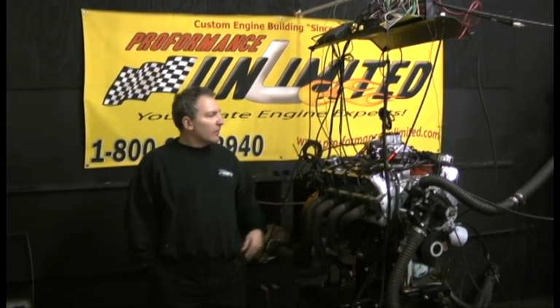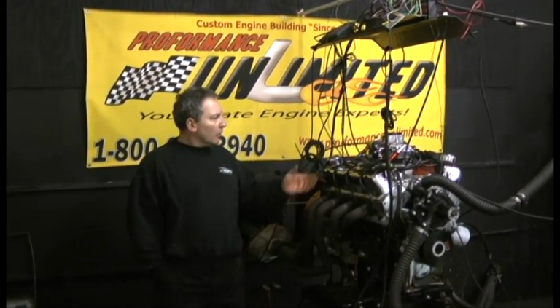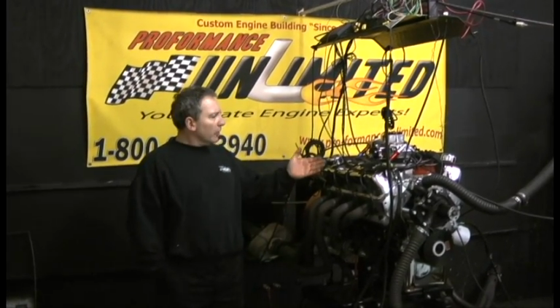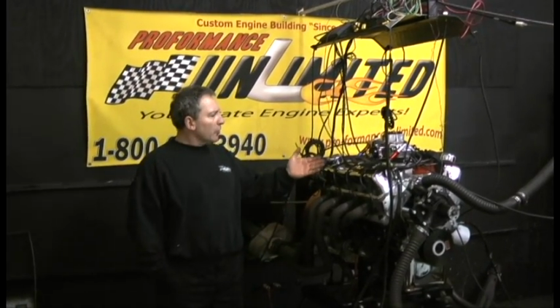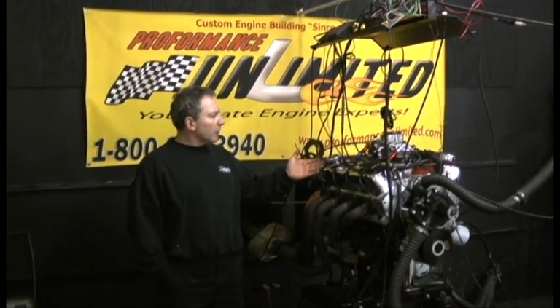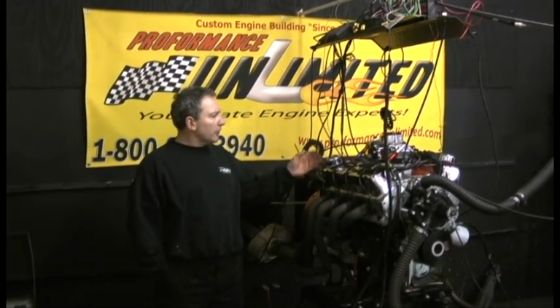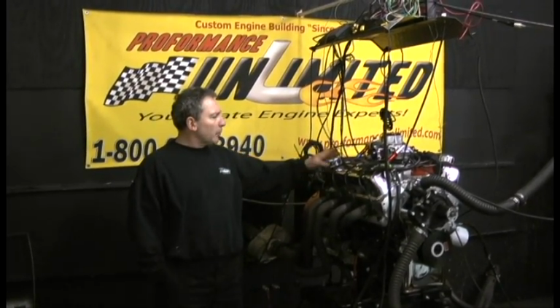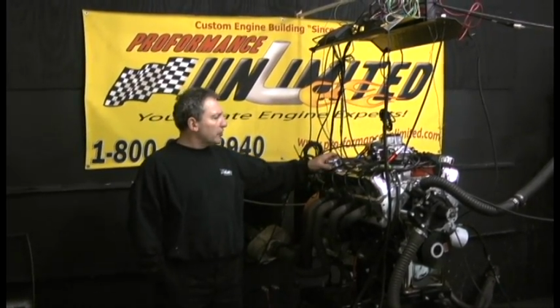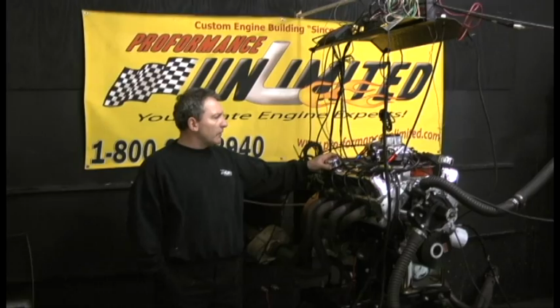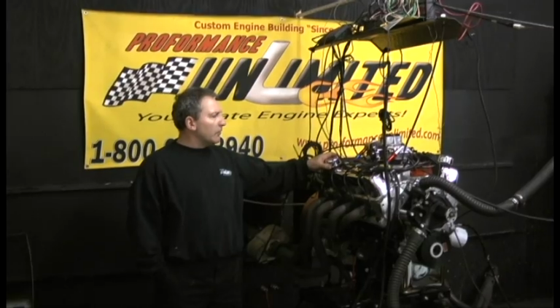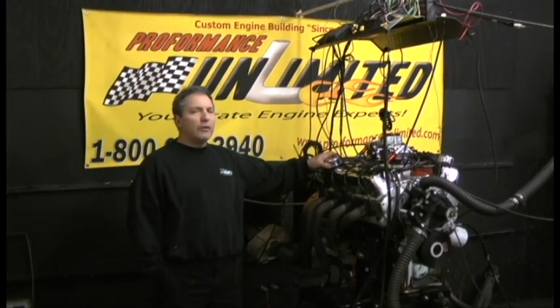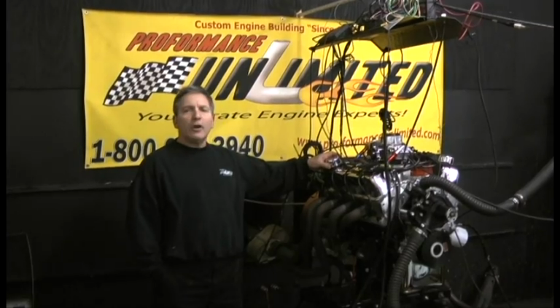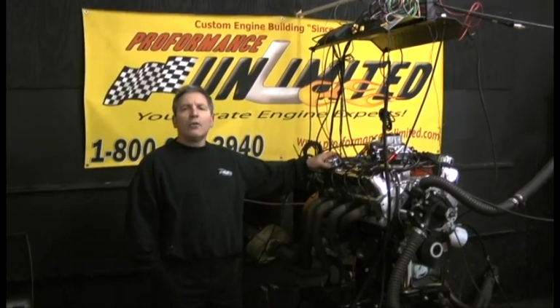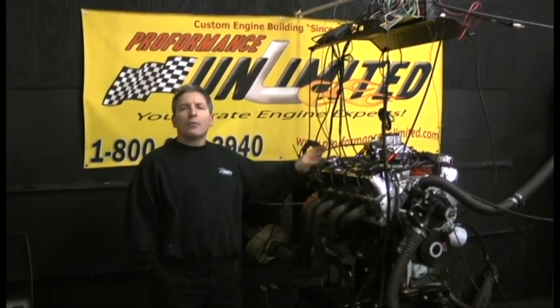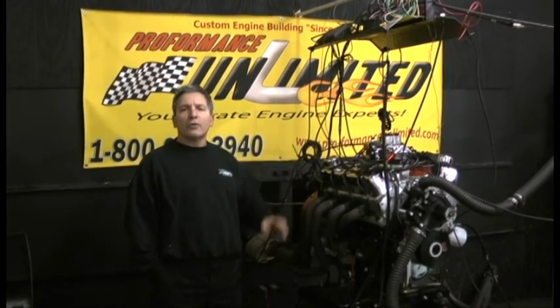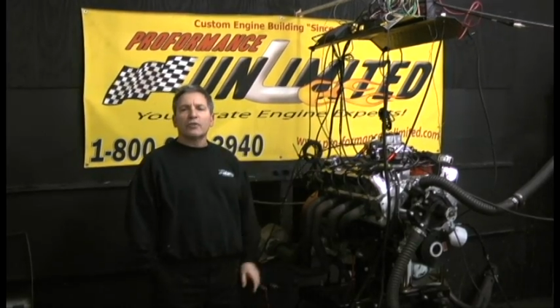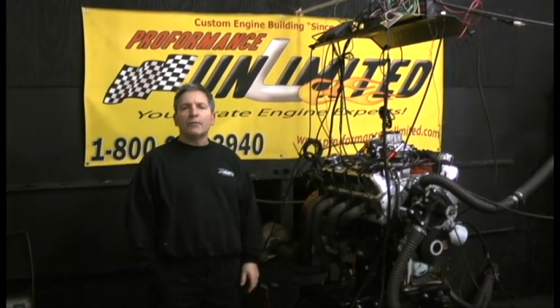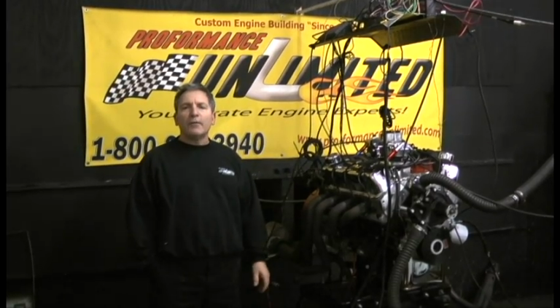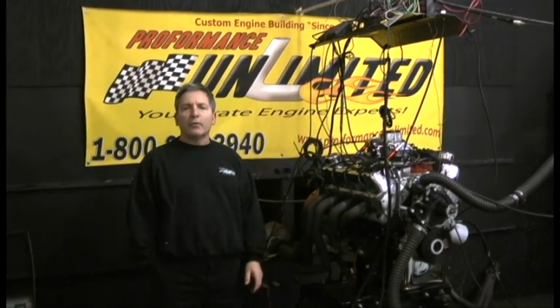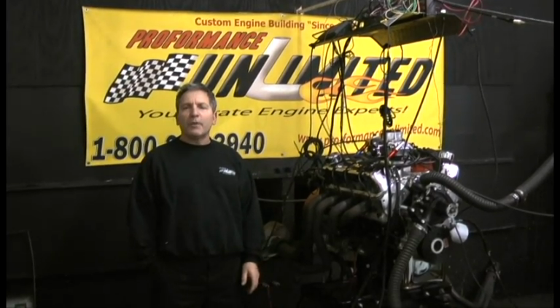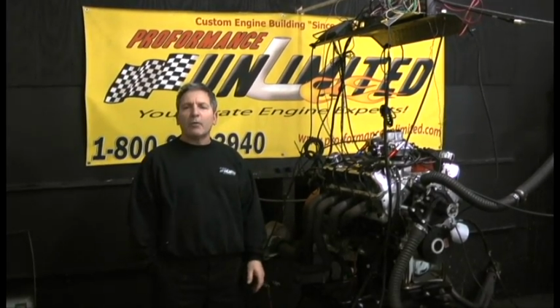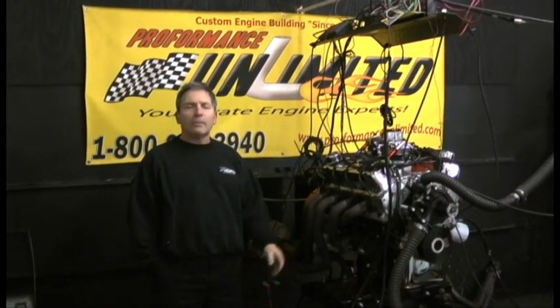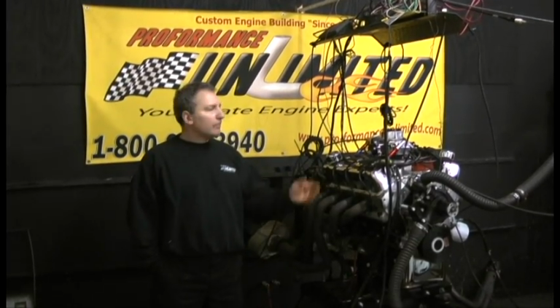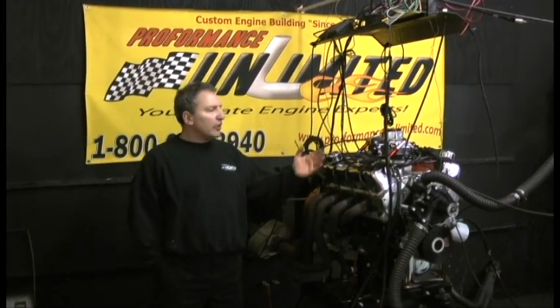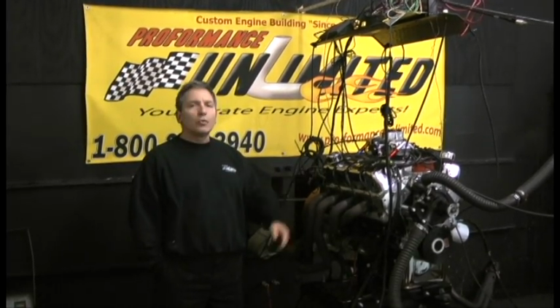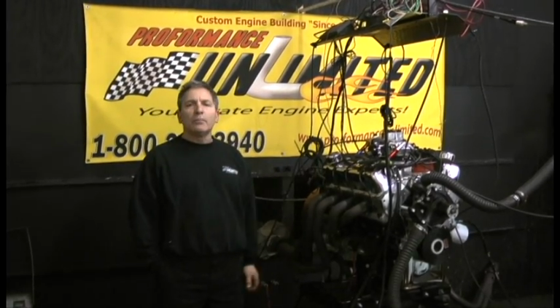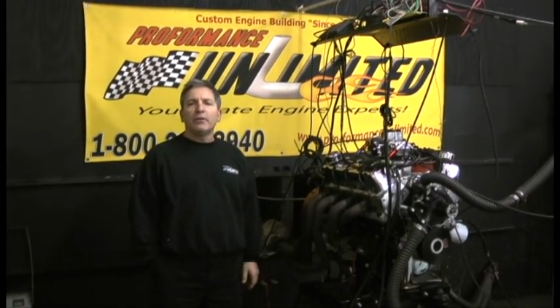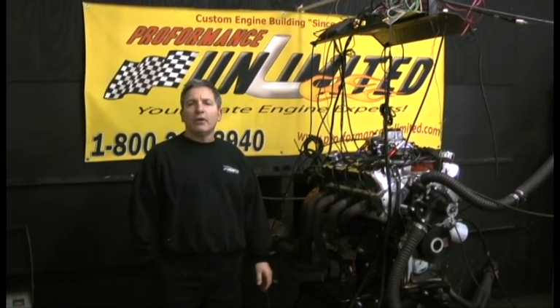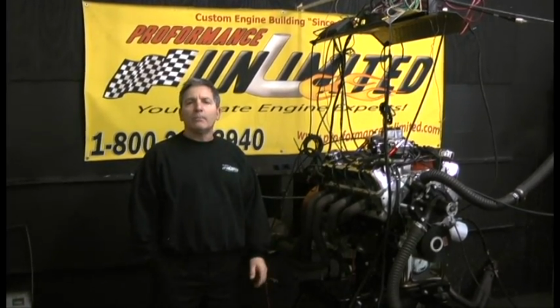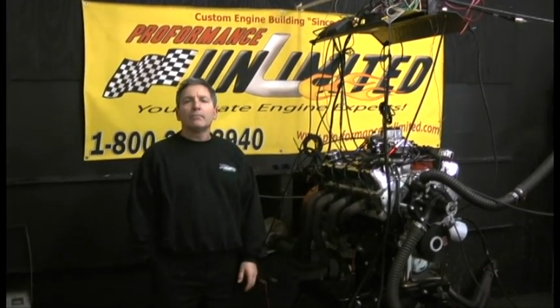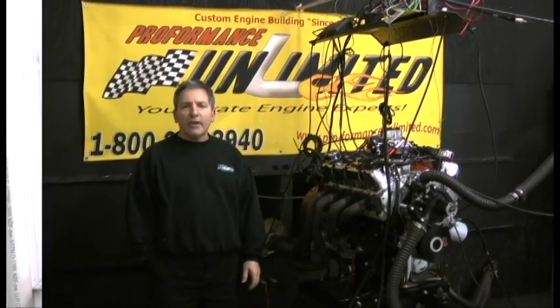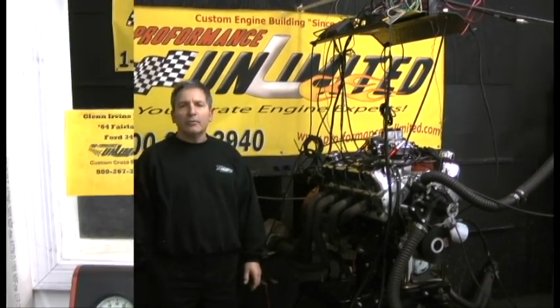Here we are — 347, around 475 horsepower. Enjoy the video. Thank you.